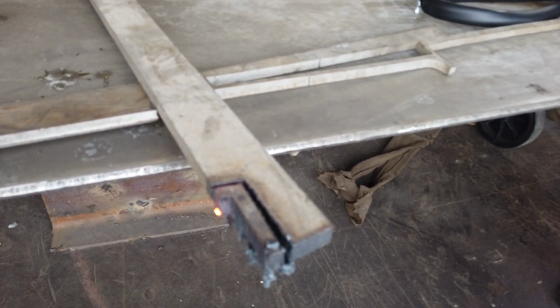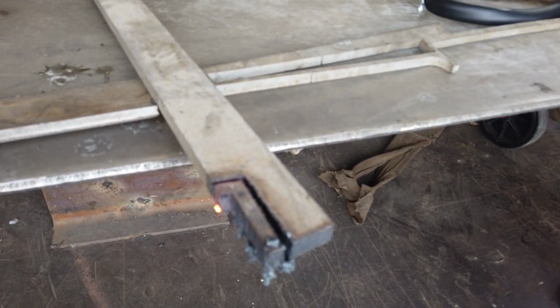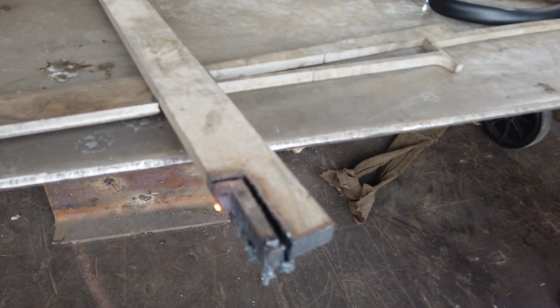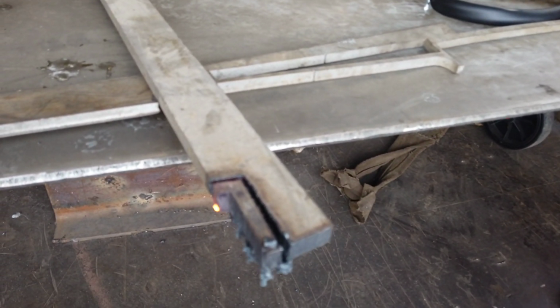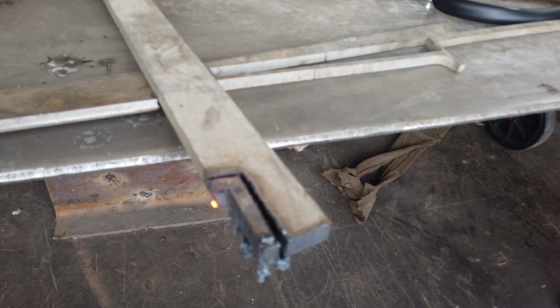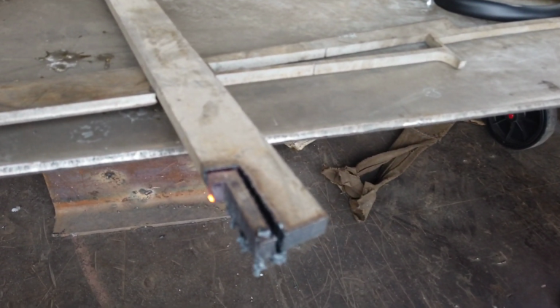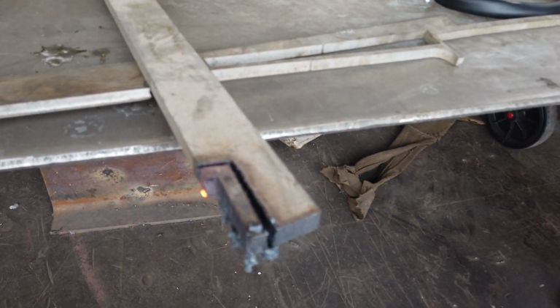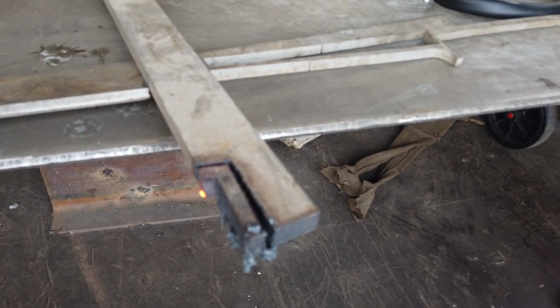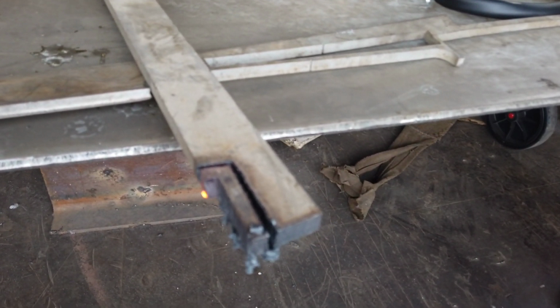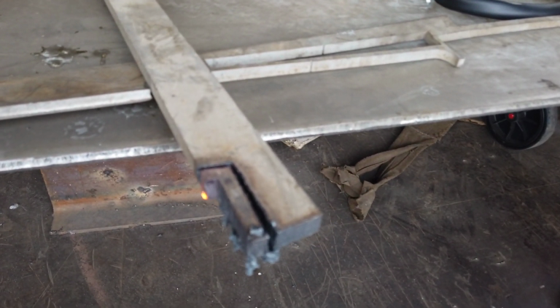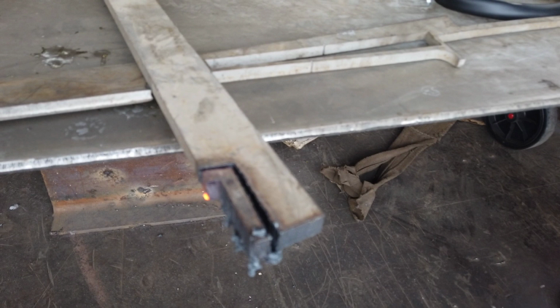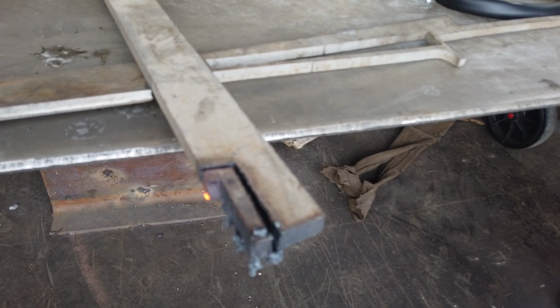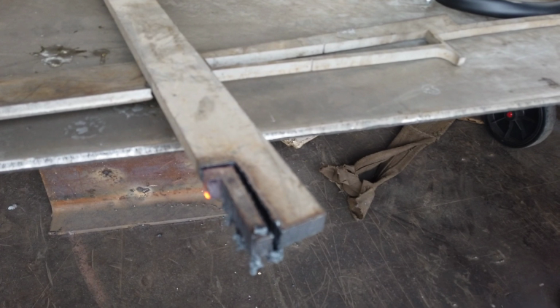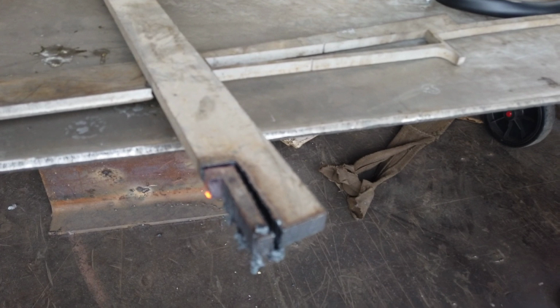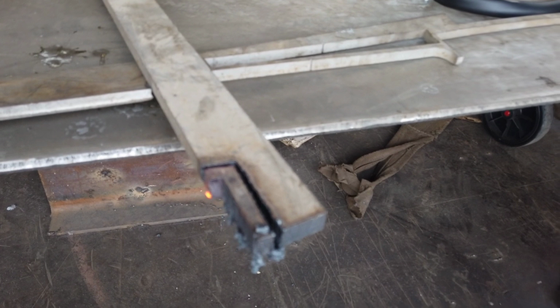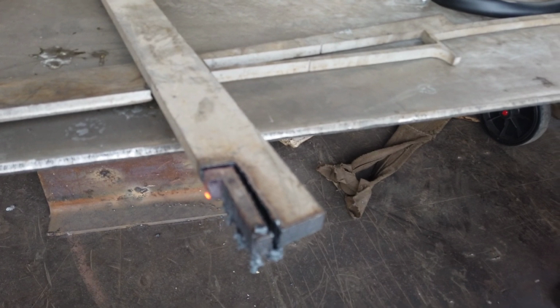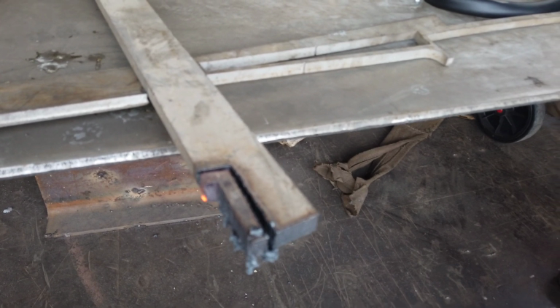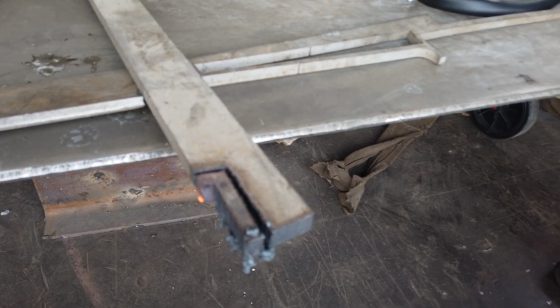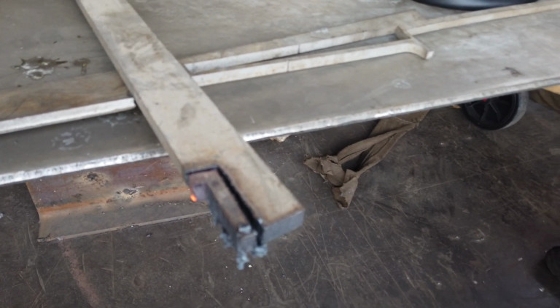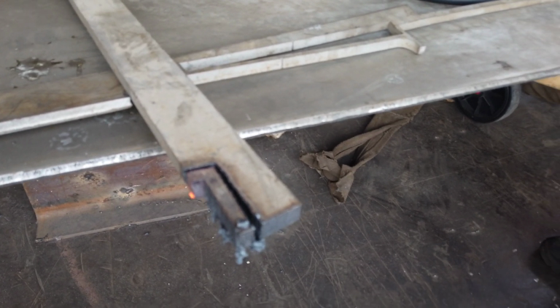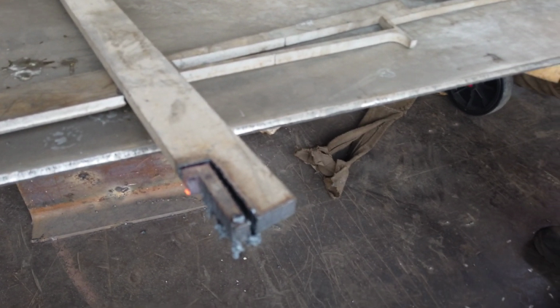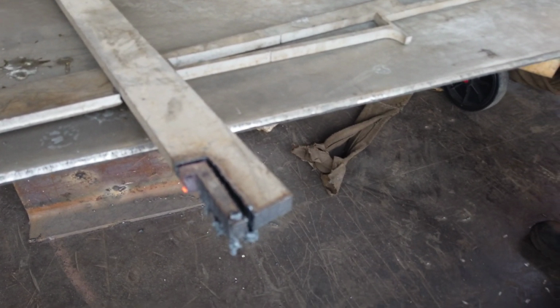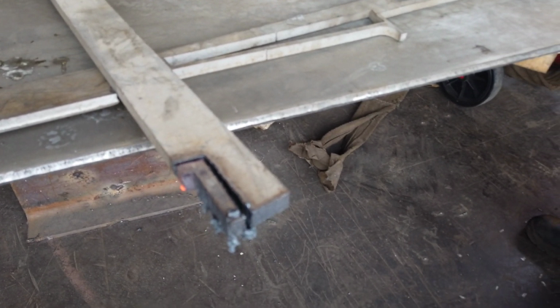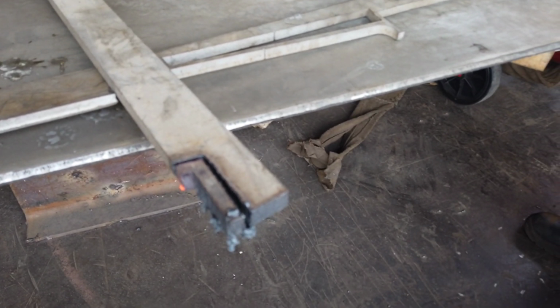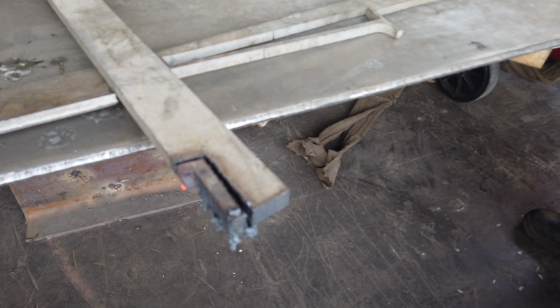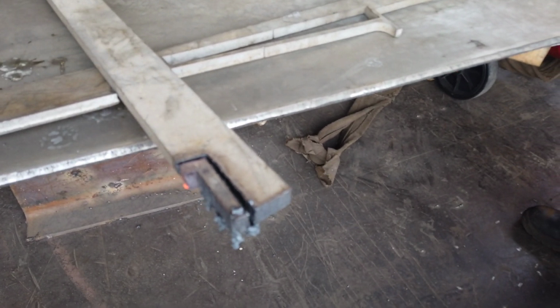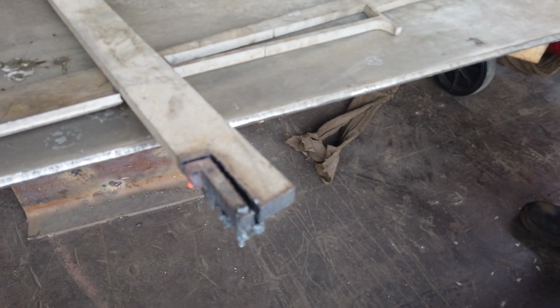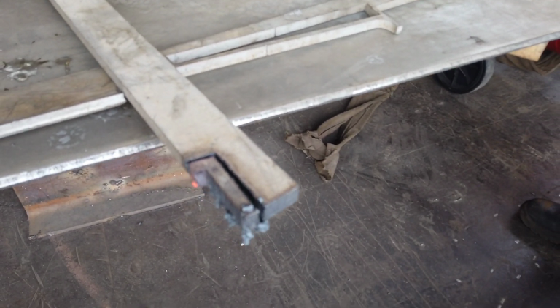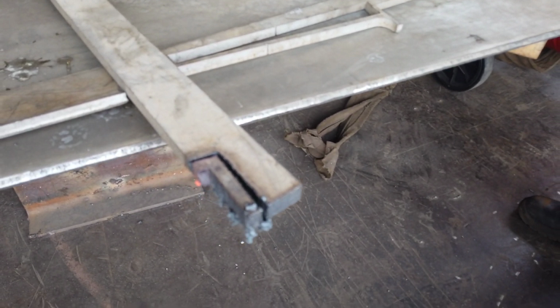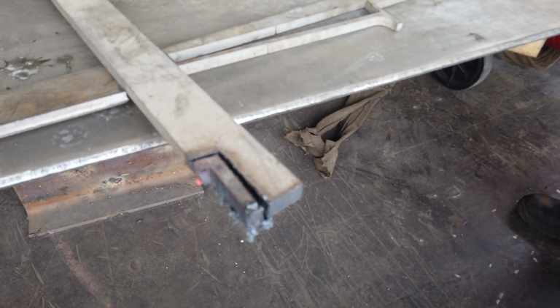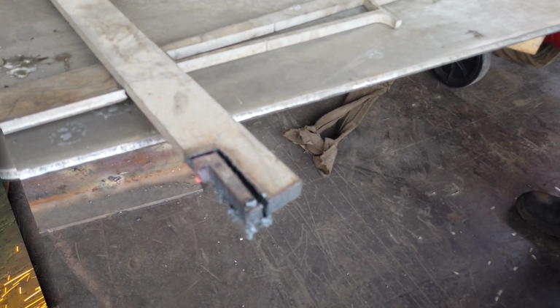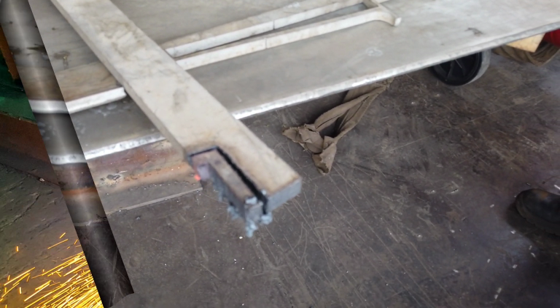Then we will try to bevel a stainless steel 10mm thickness plate.